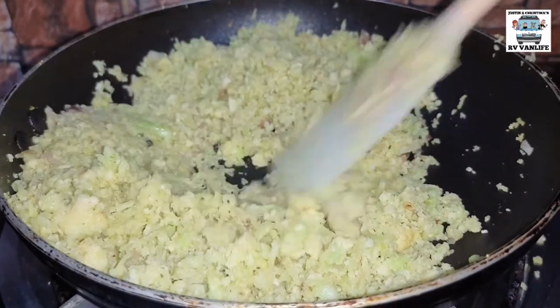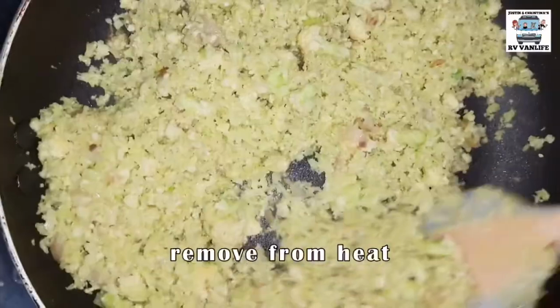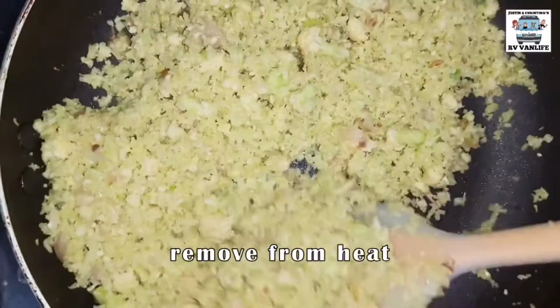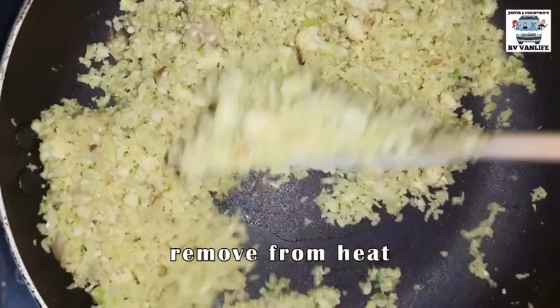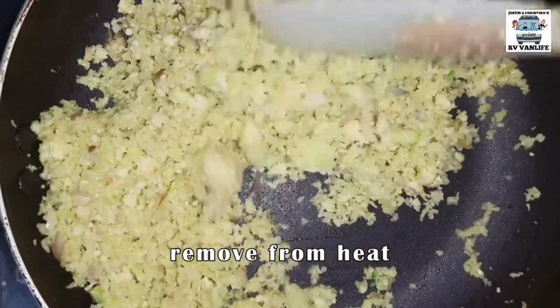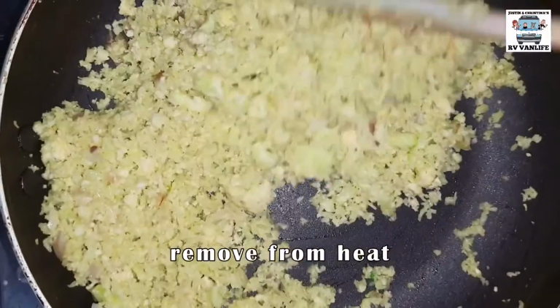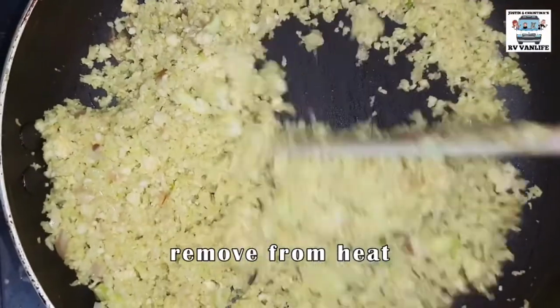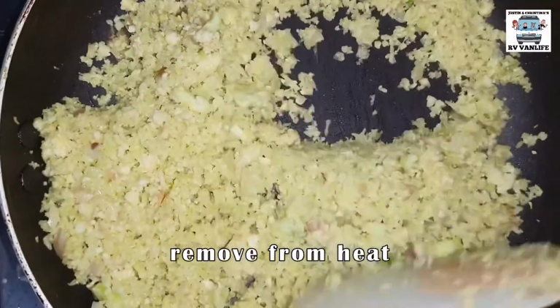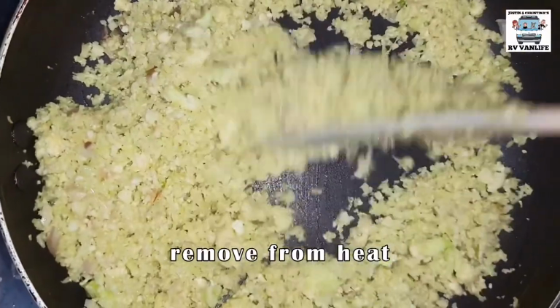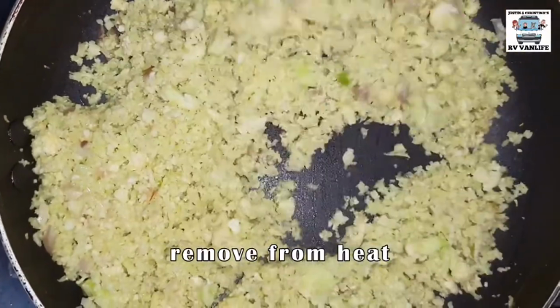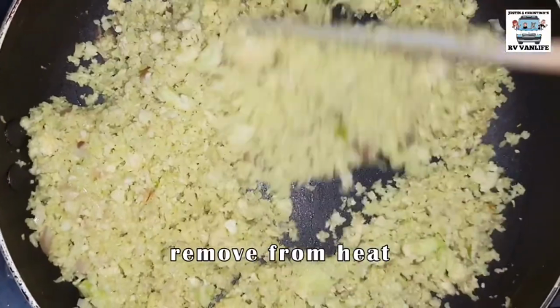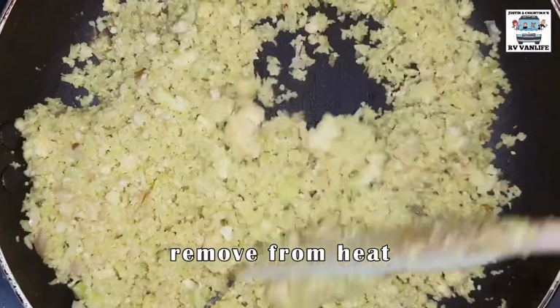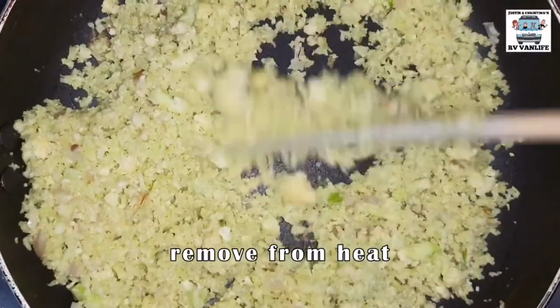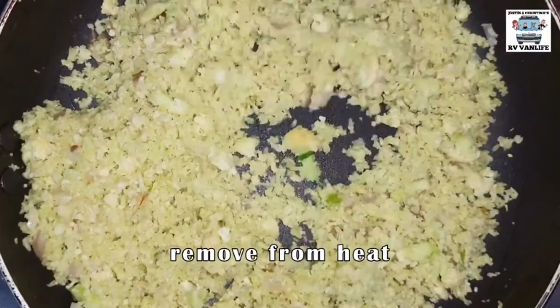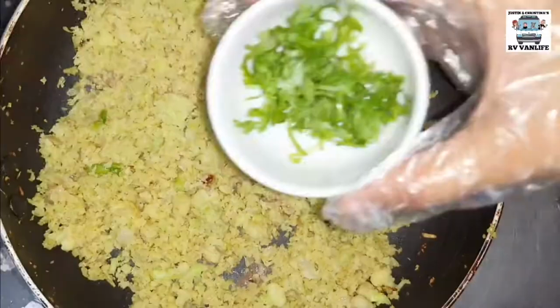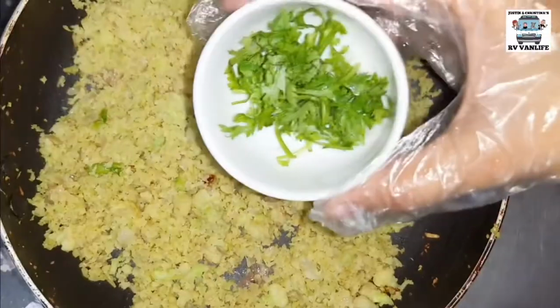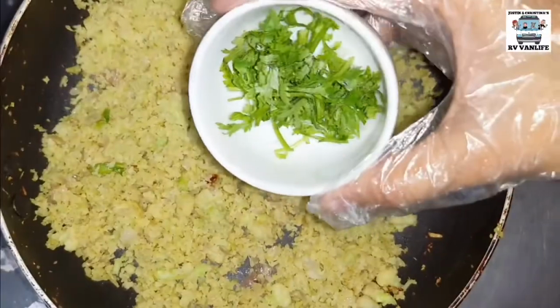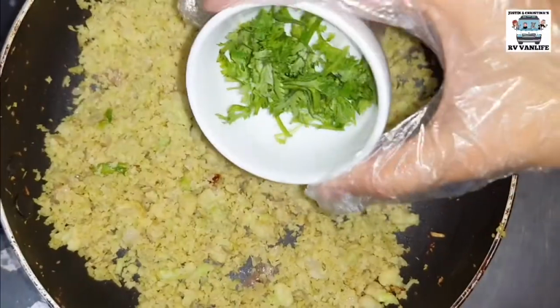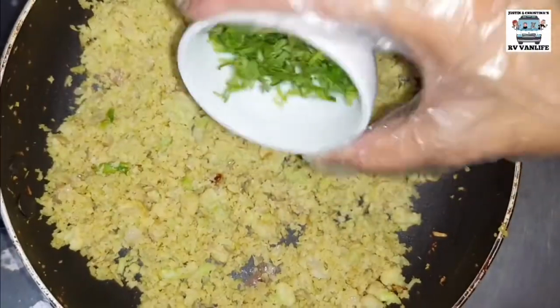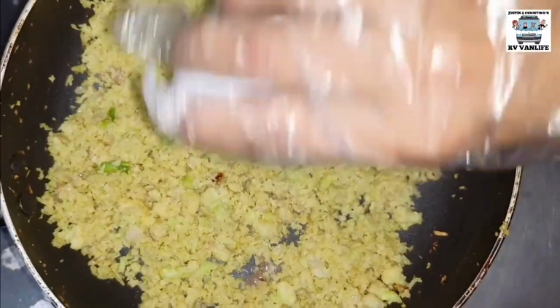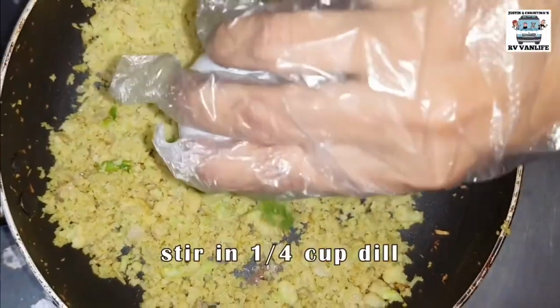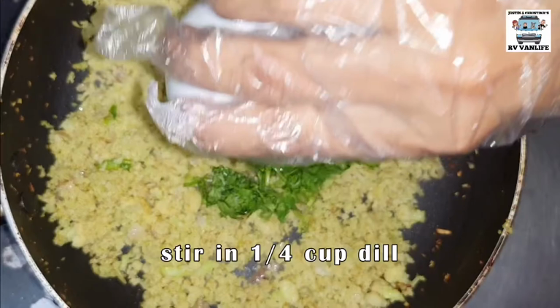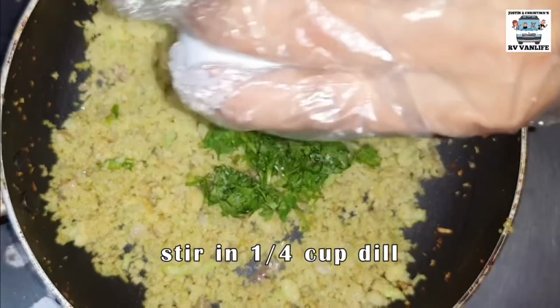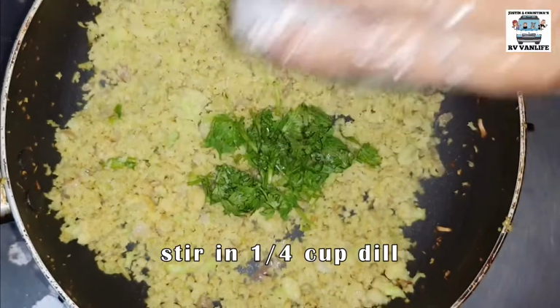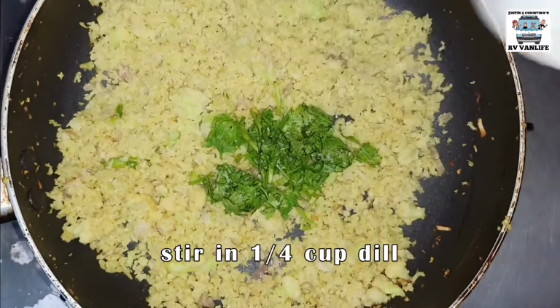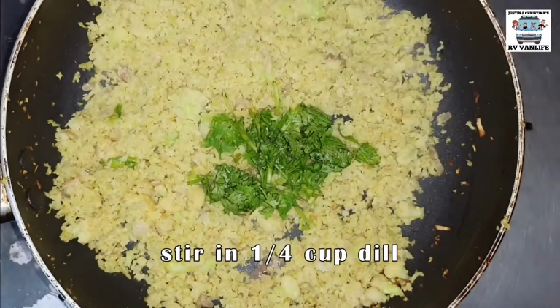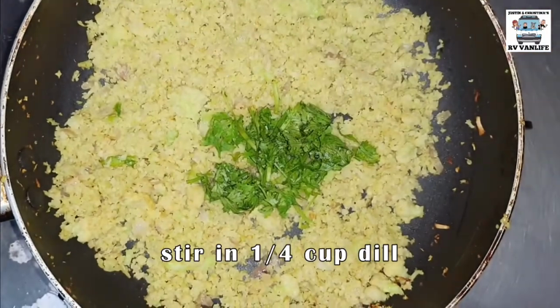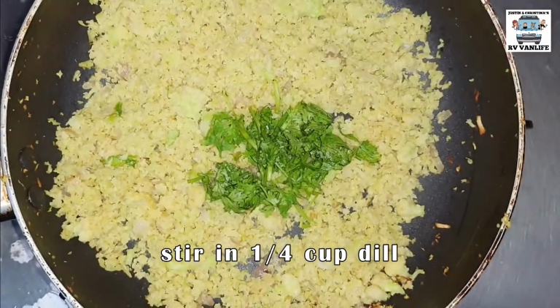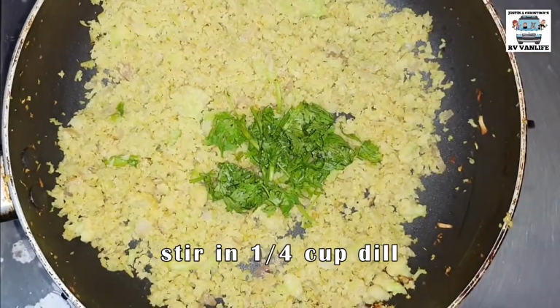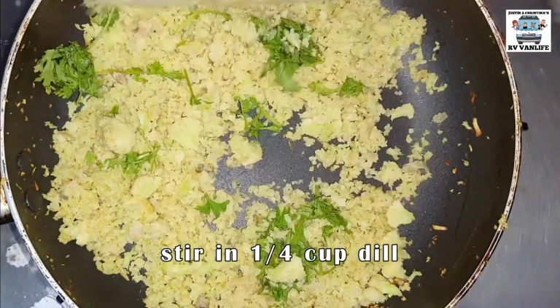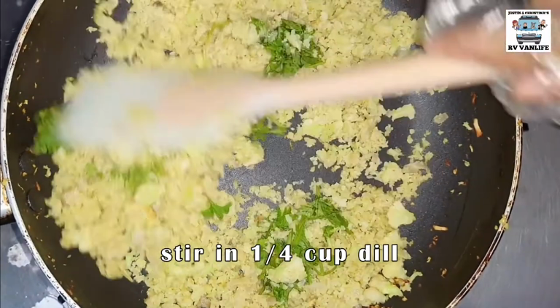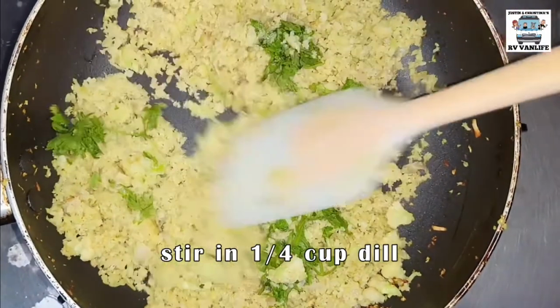When it's fully cooked, you want to remove it from heat and add that chopped dill.